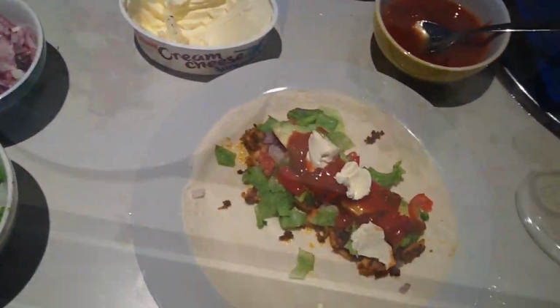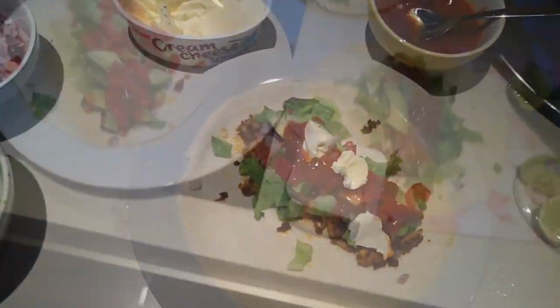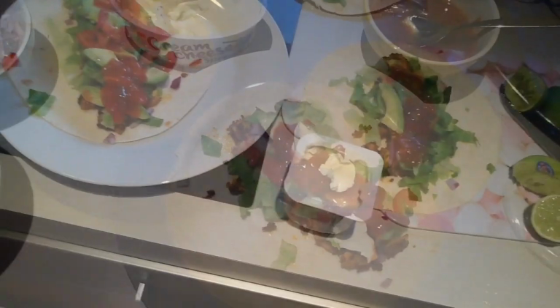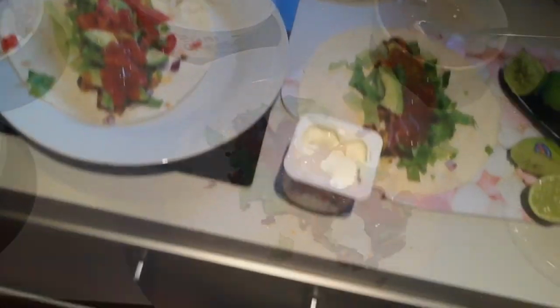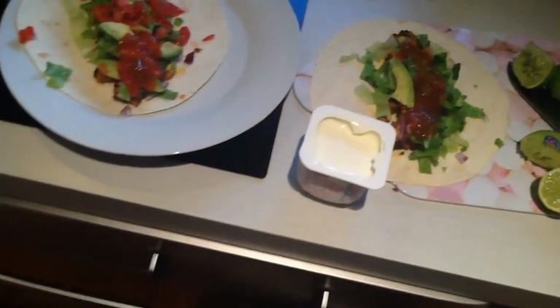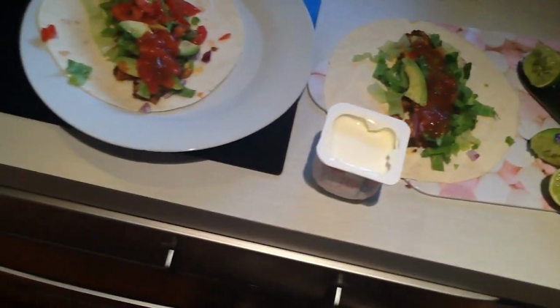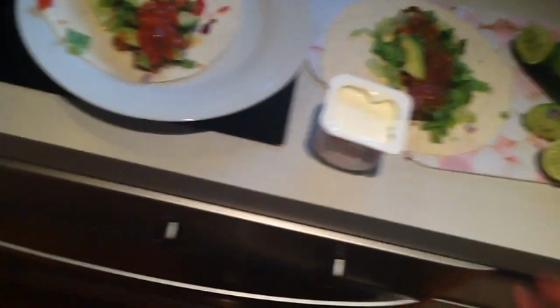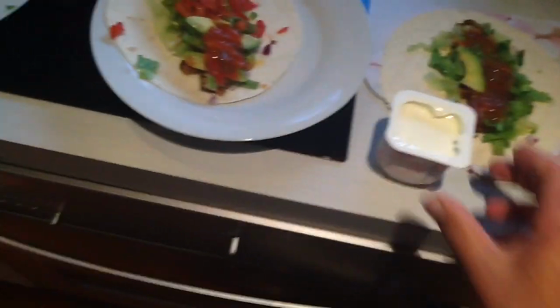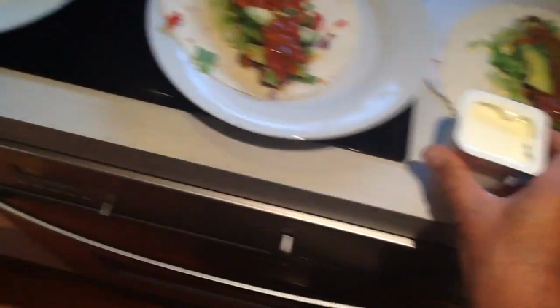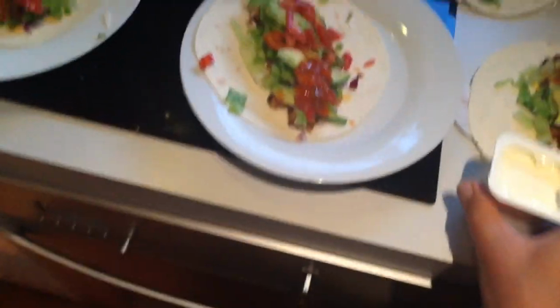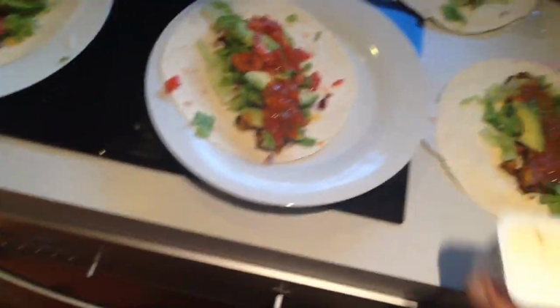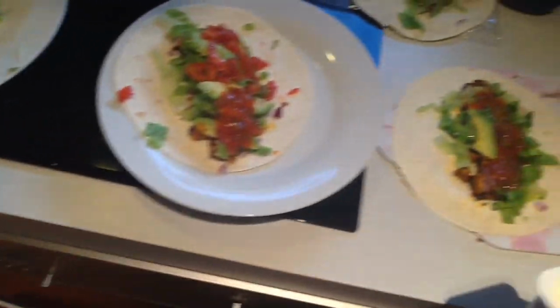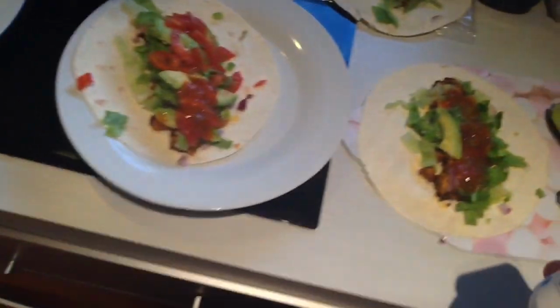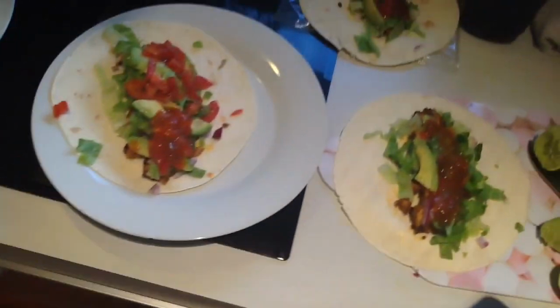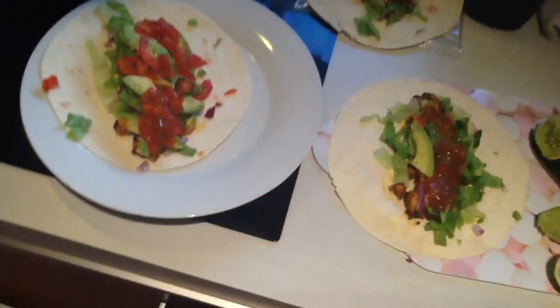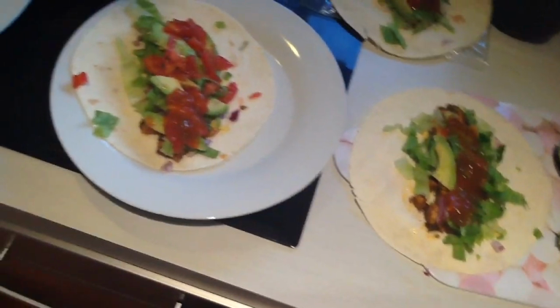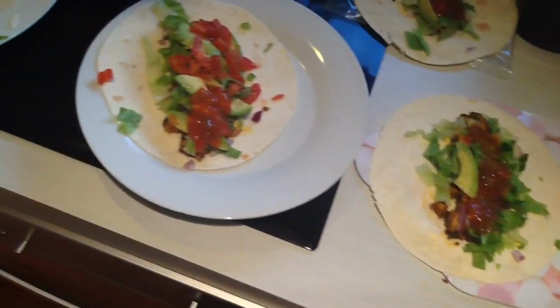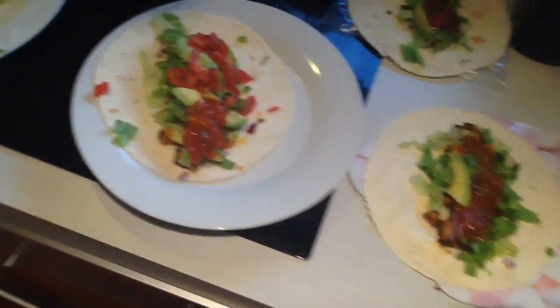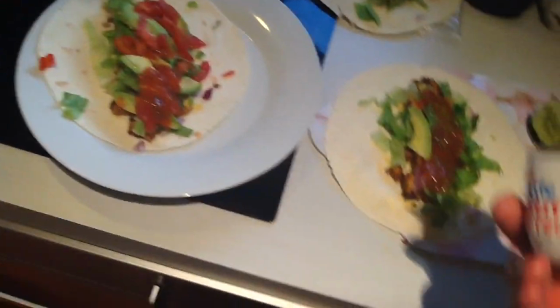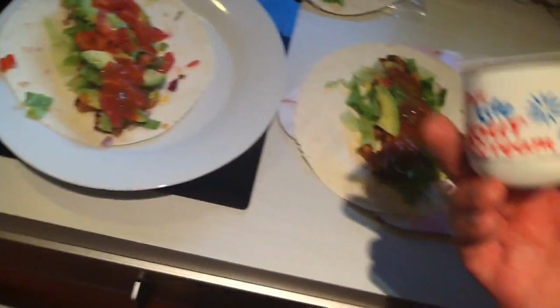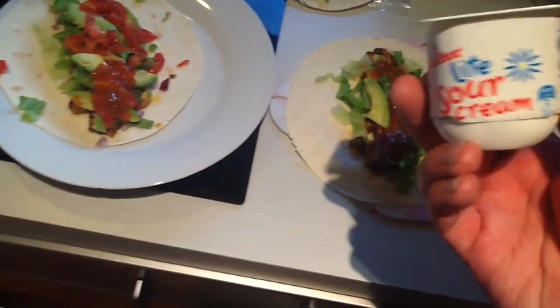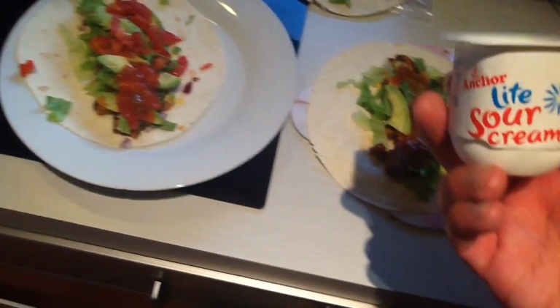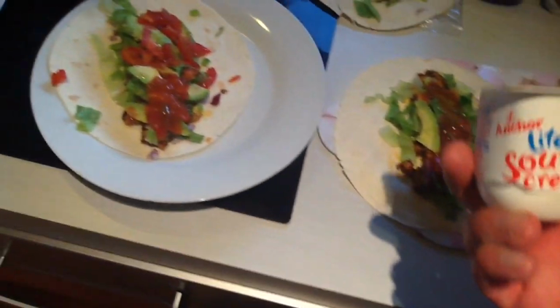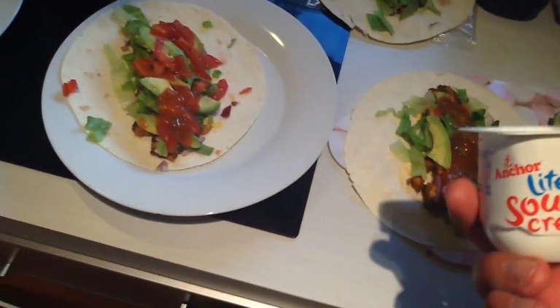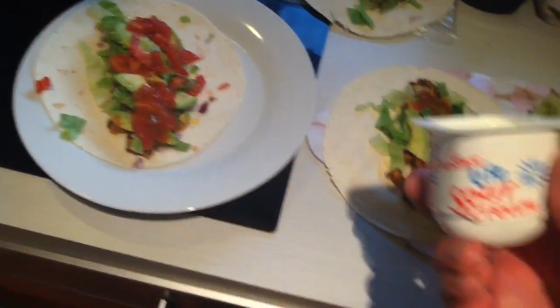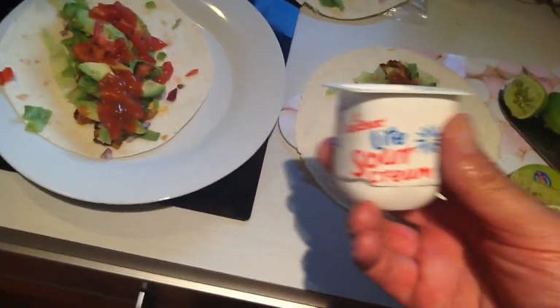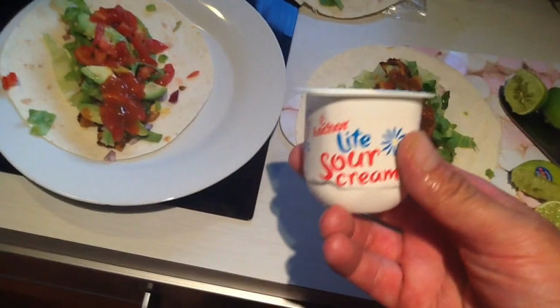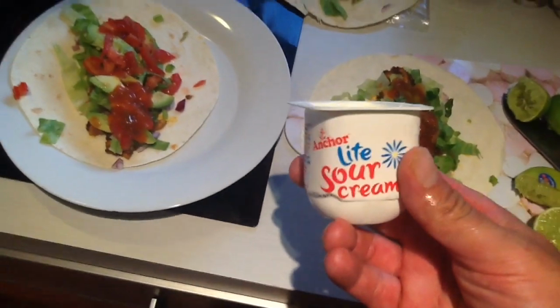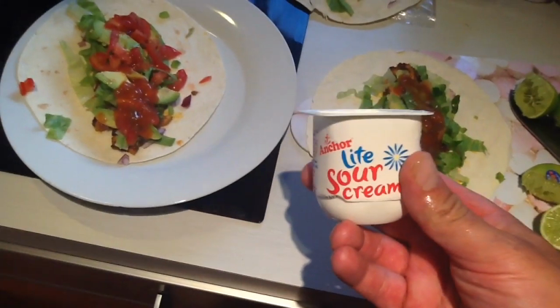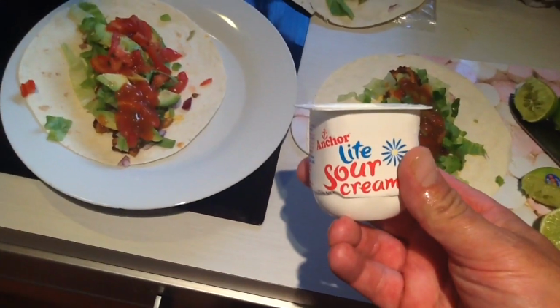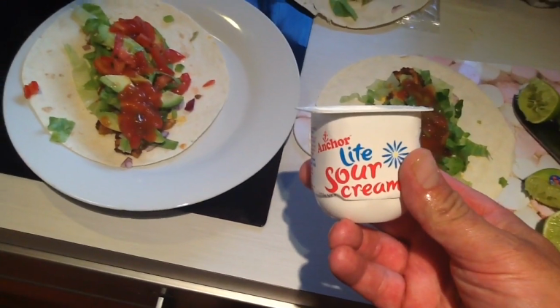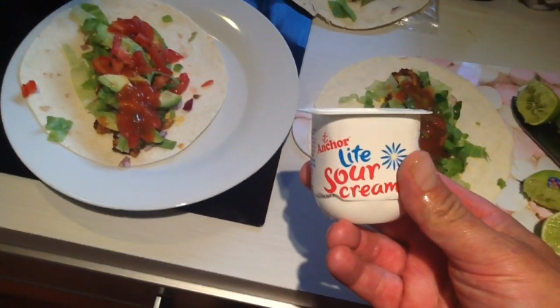Oh, where did that come from? Cream cheese? Yeah, why not — actually wait, I made a bit of a boo boo. I wasn't meant to use cream cheese. I'm gonna use sour cream instead.